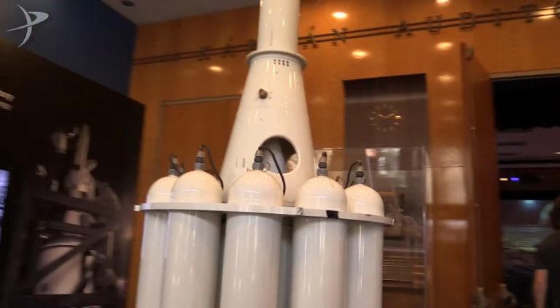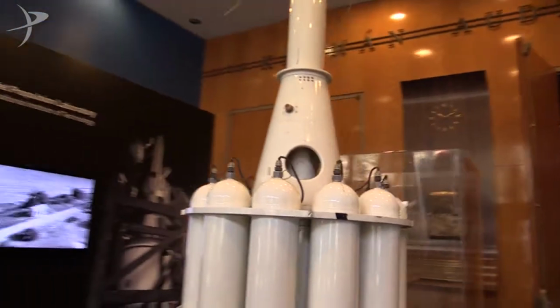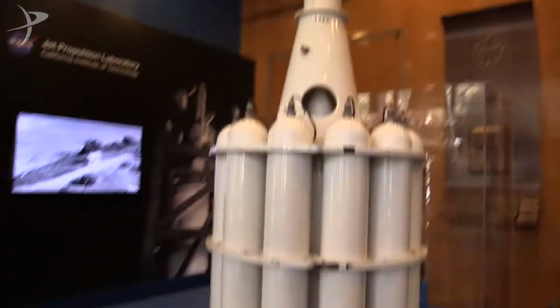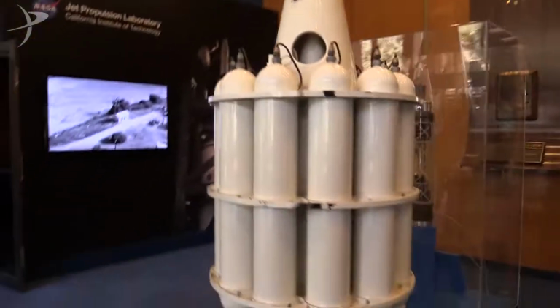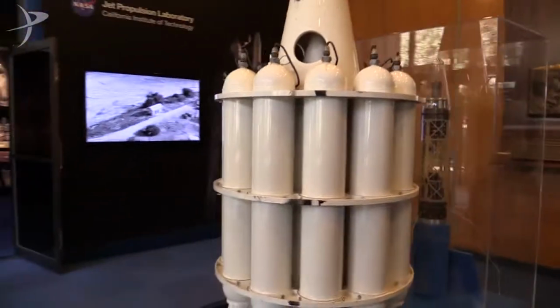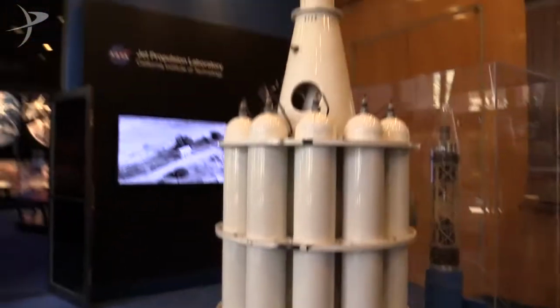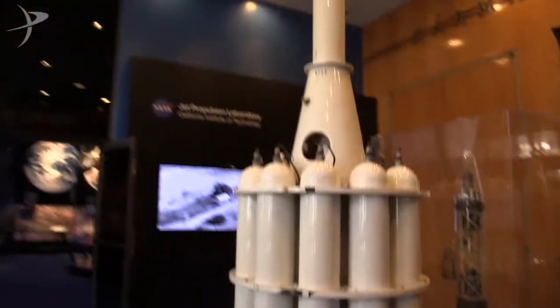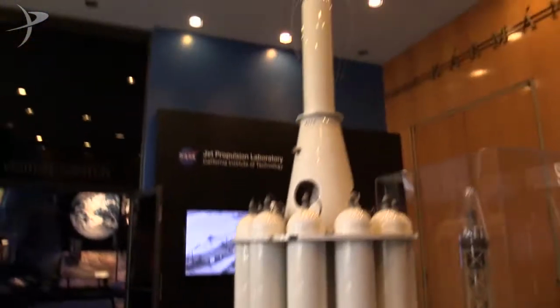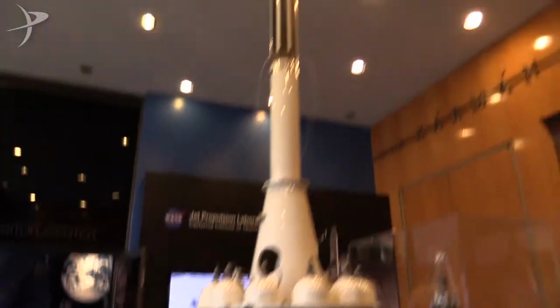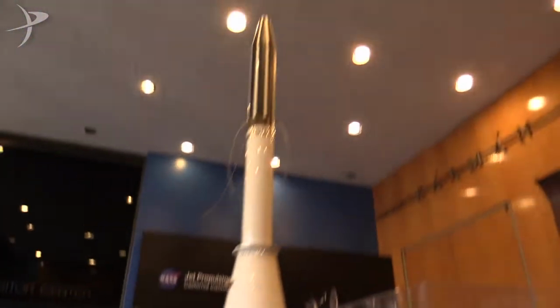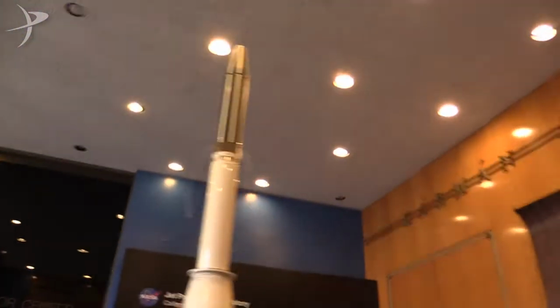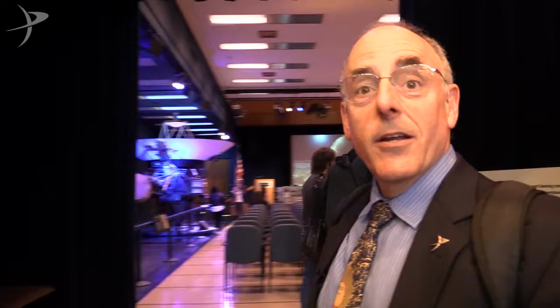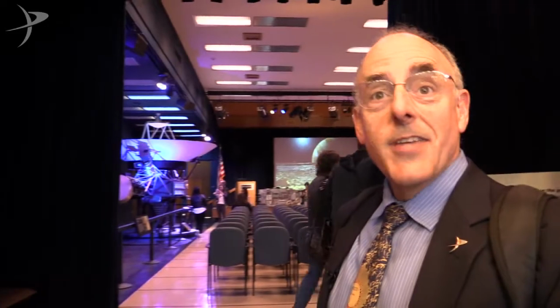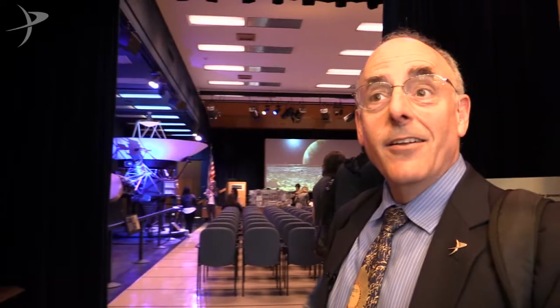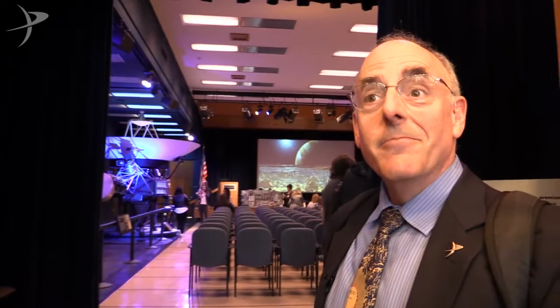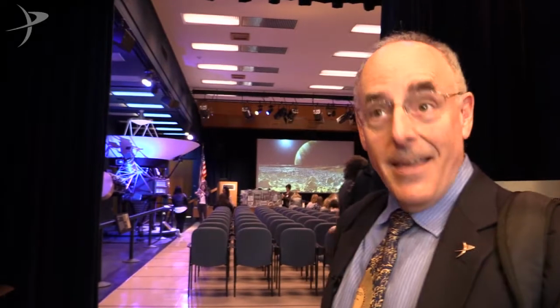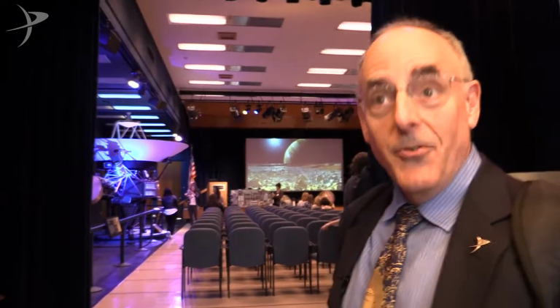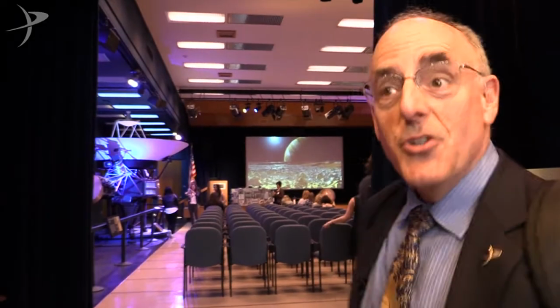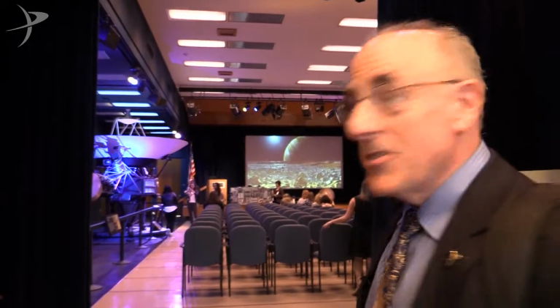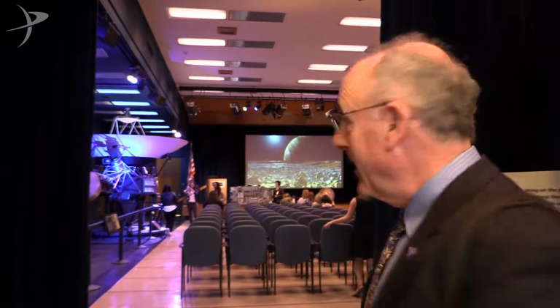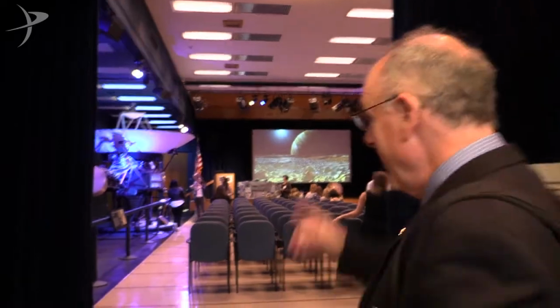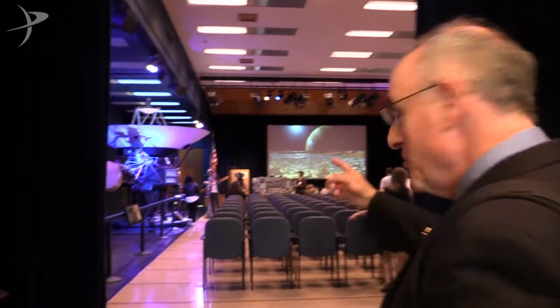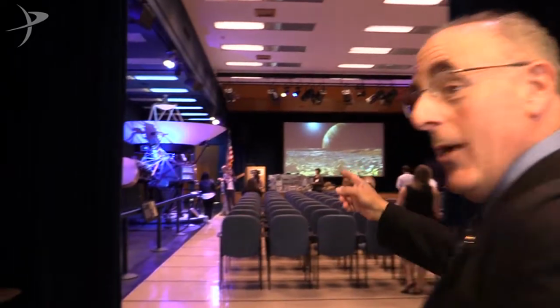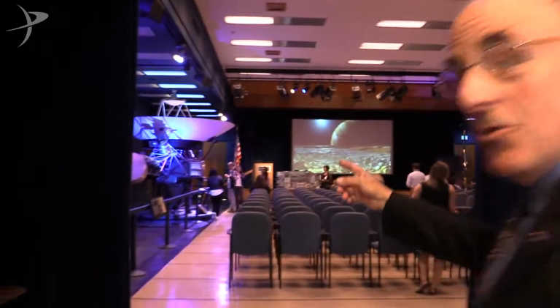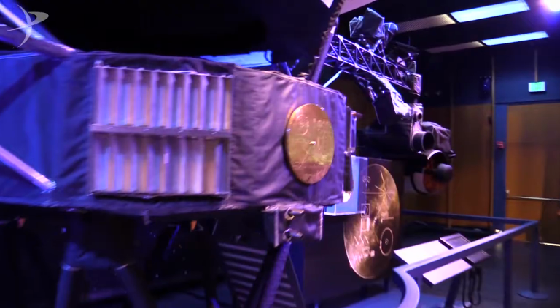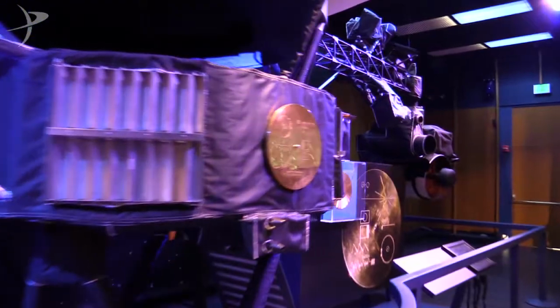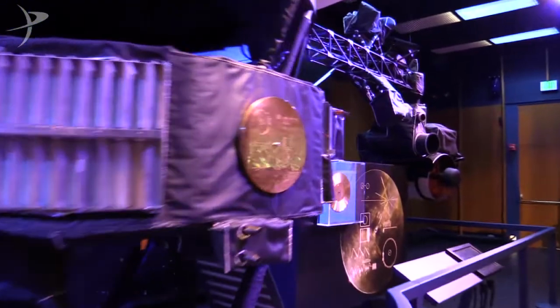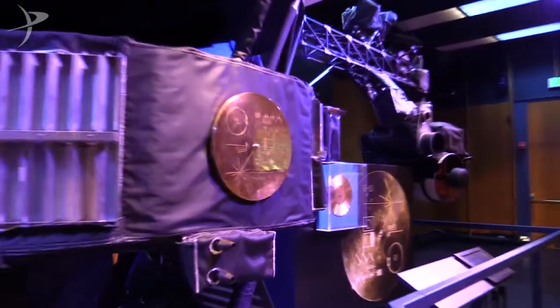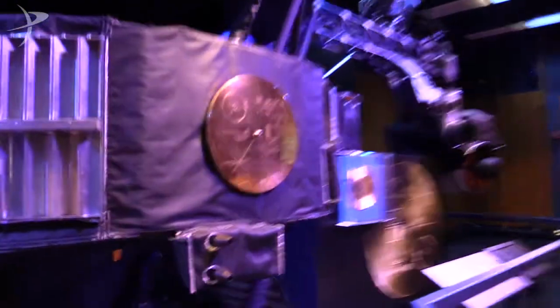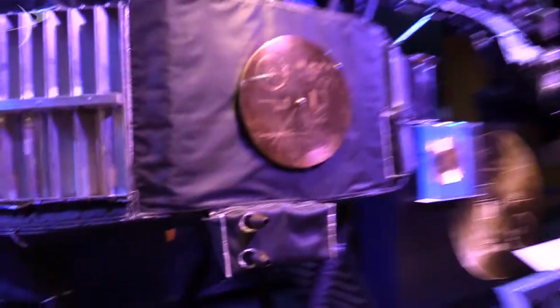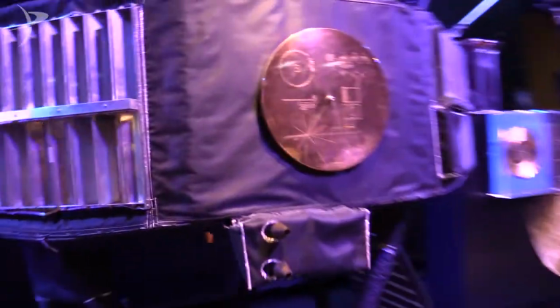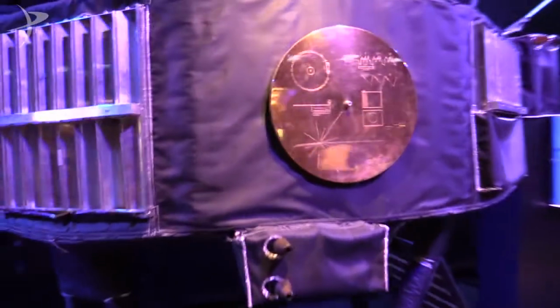That's Explorer 1 — that was the first American satellite. And here's a life-size model of Voyager.